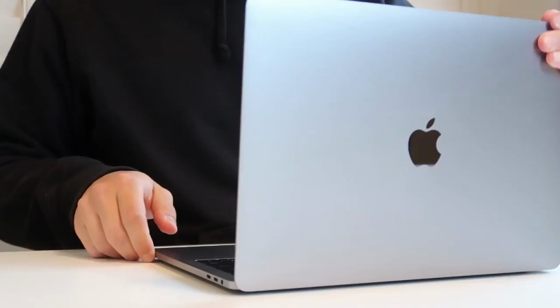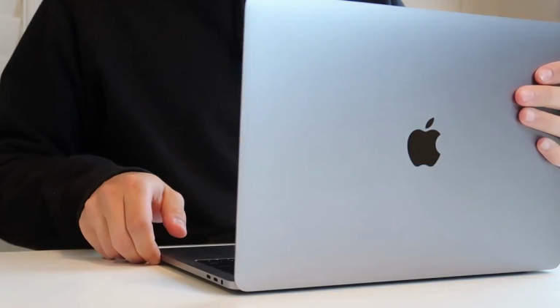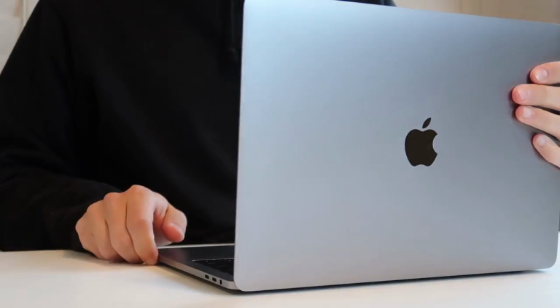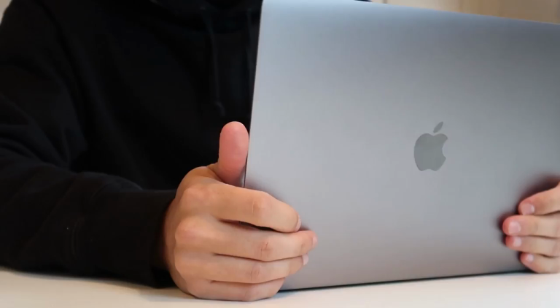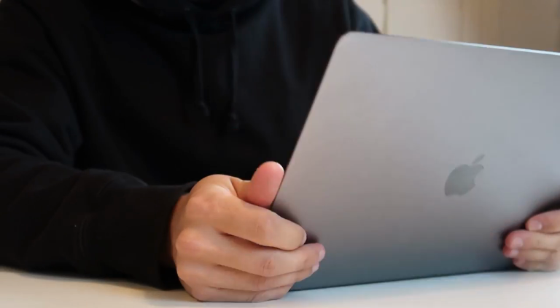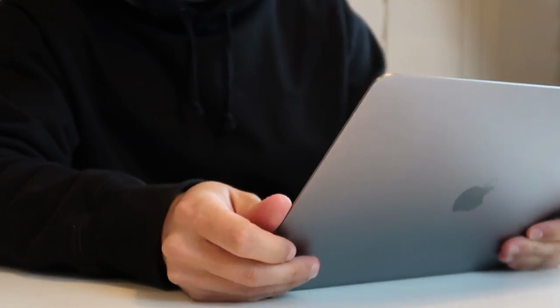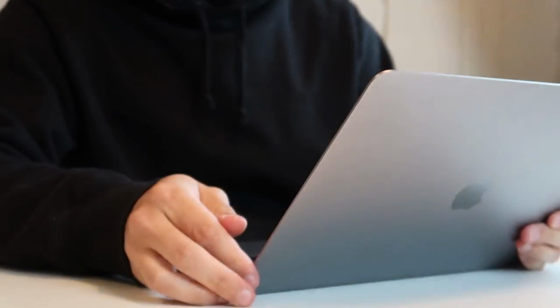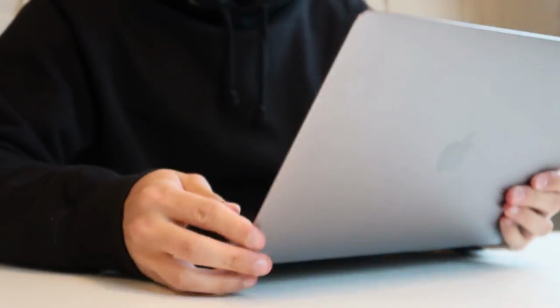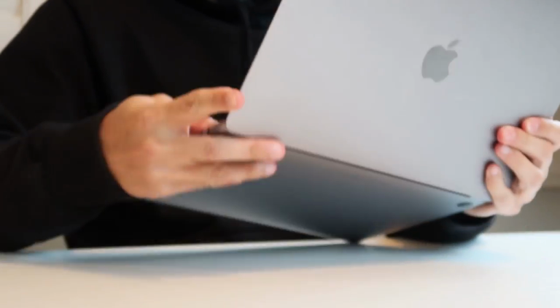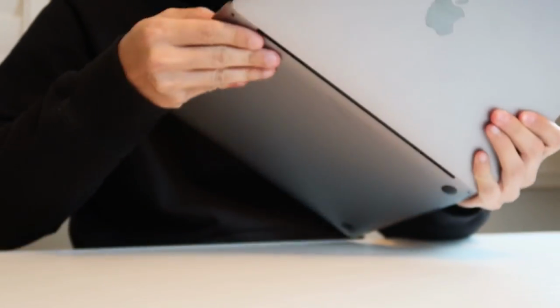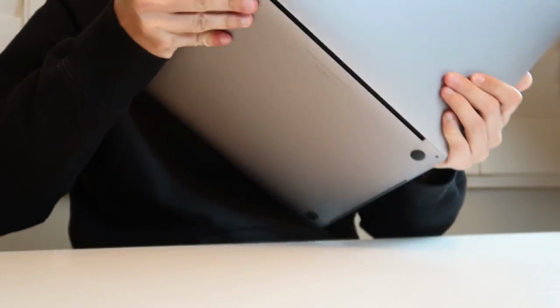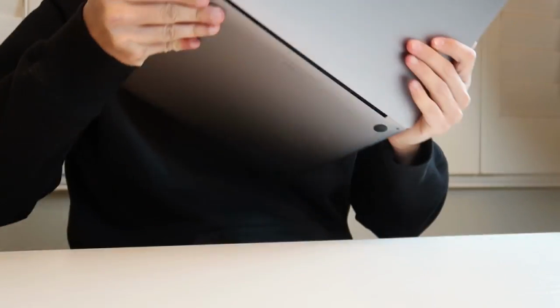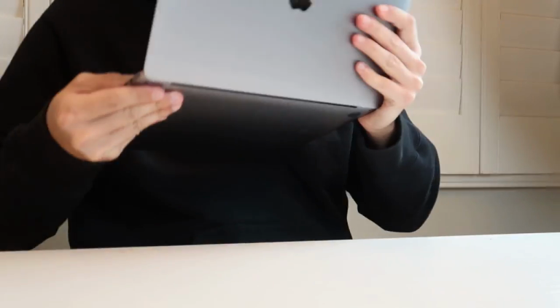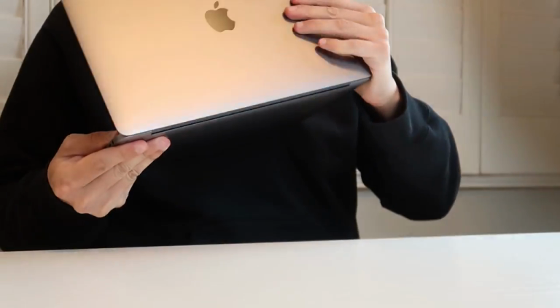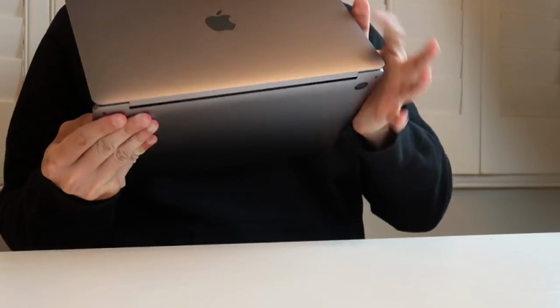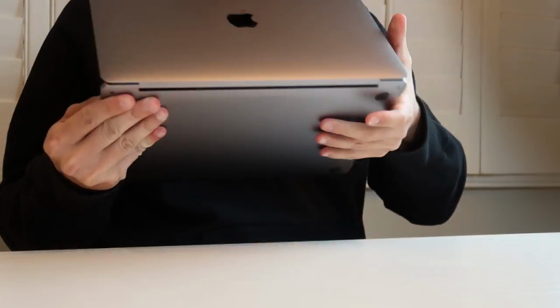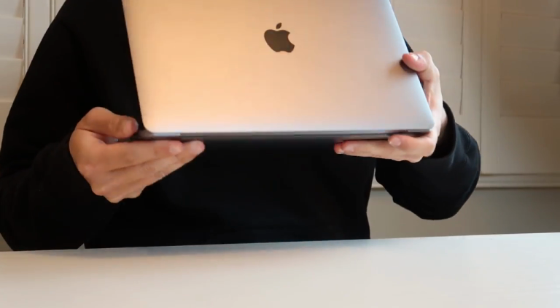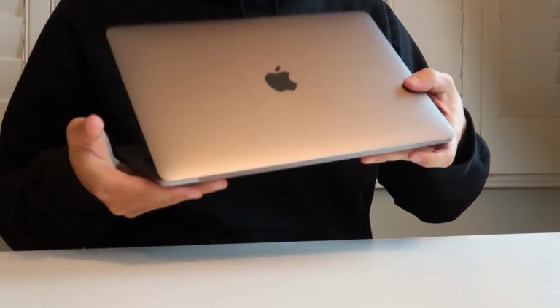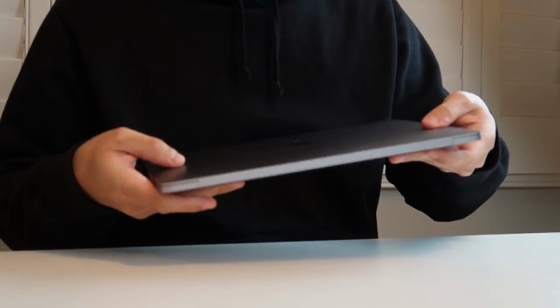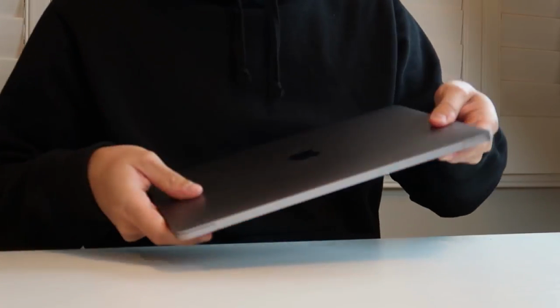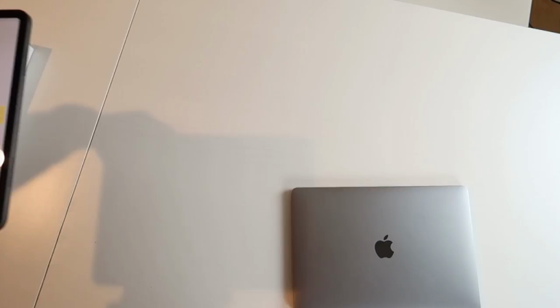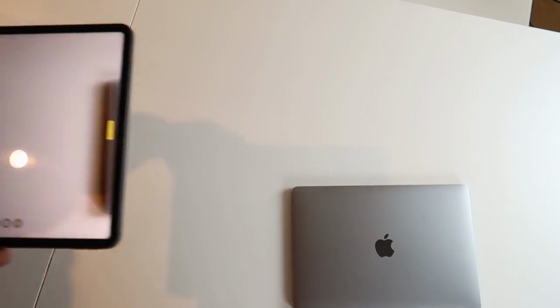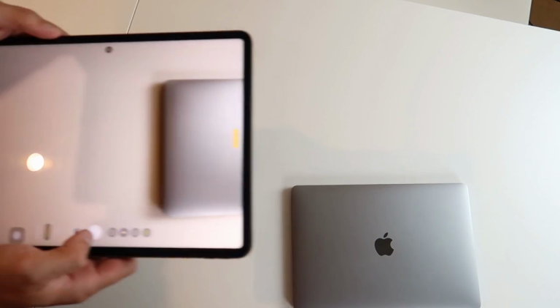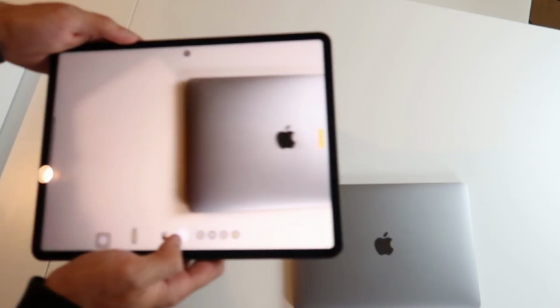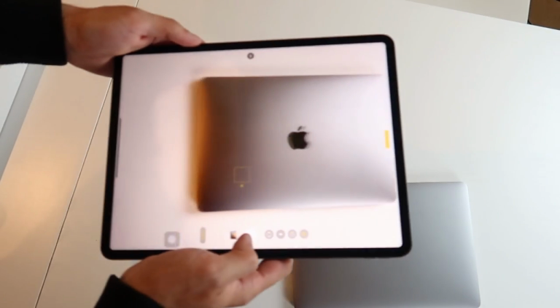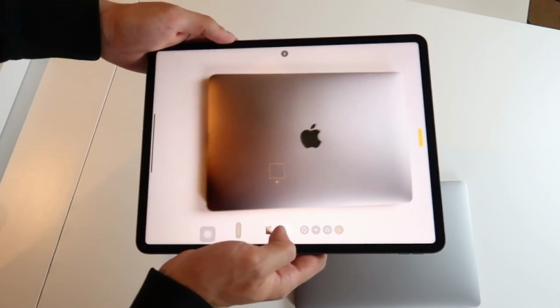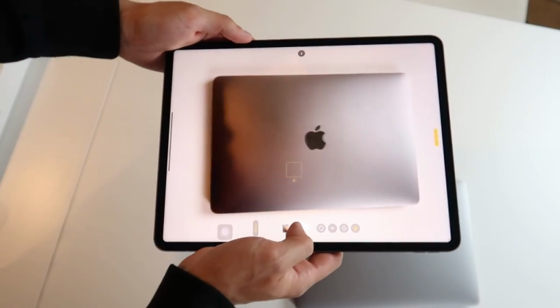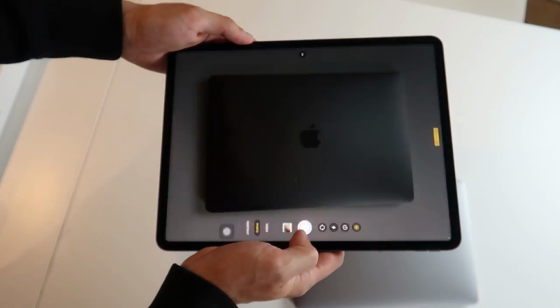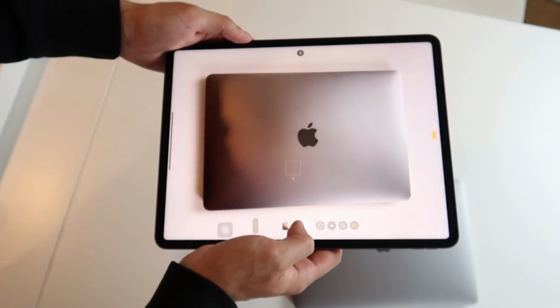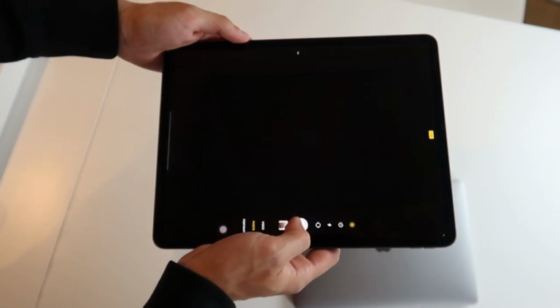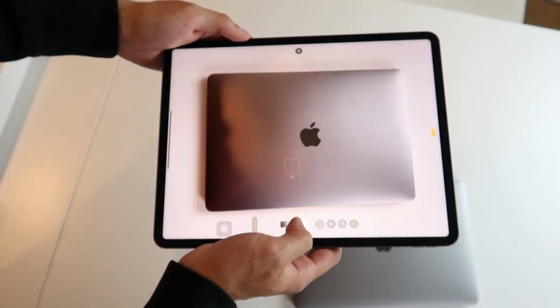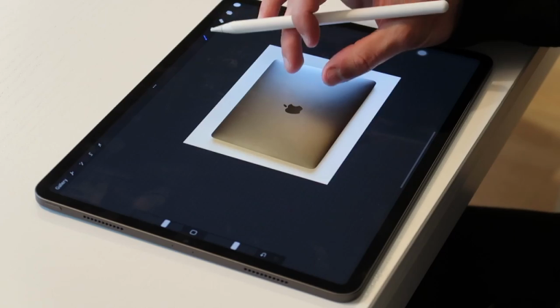This is so nice but I bet it's gonna be super hard to work on this surface. I'm very excited for this project.